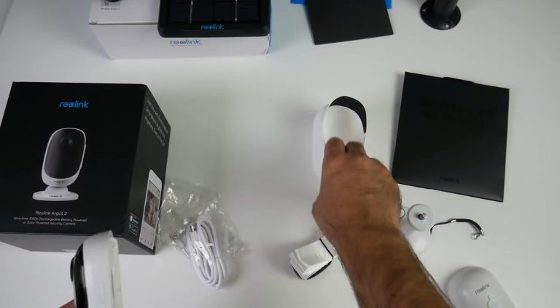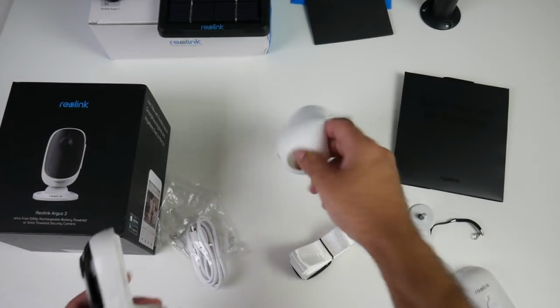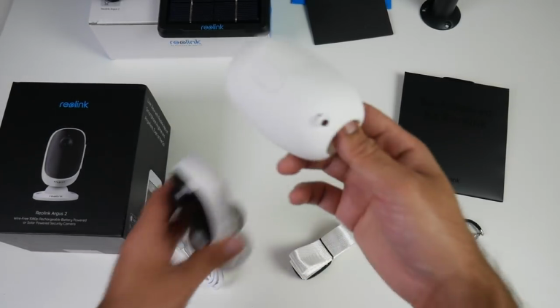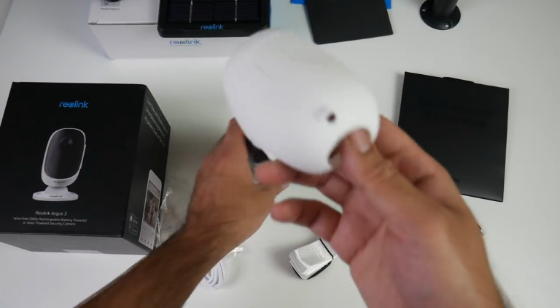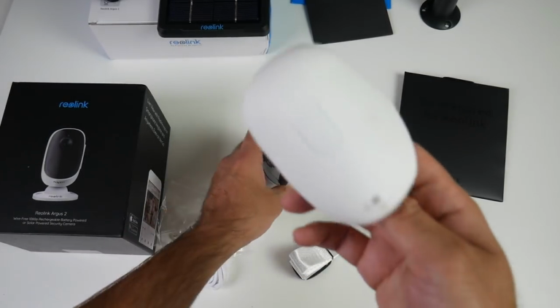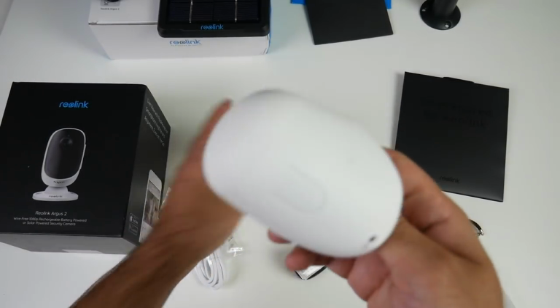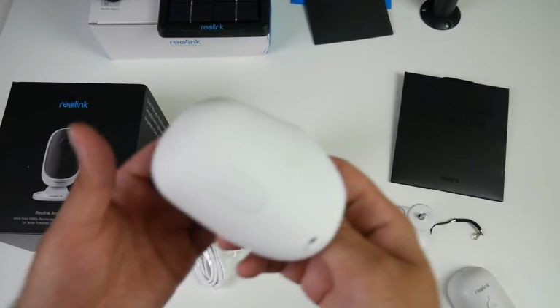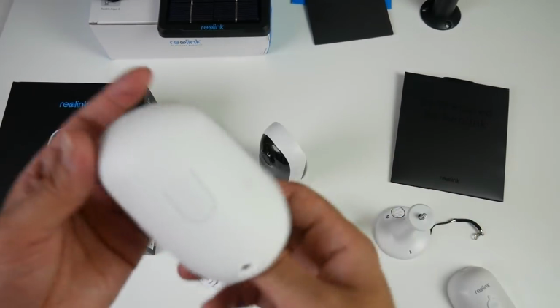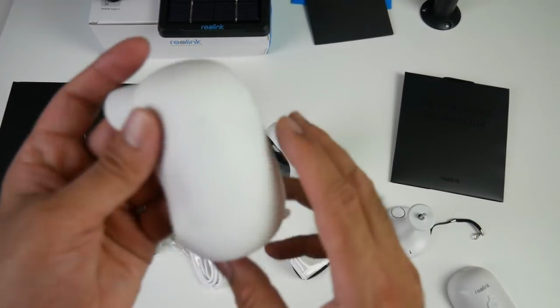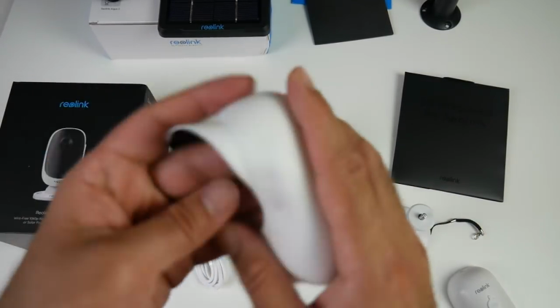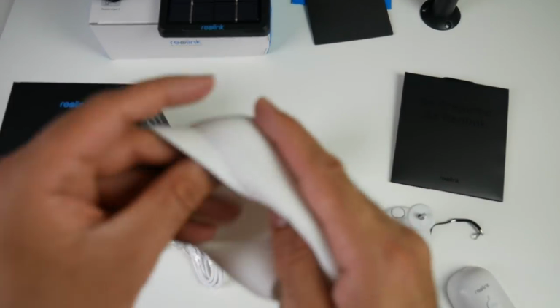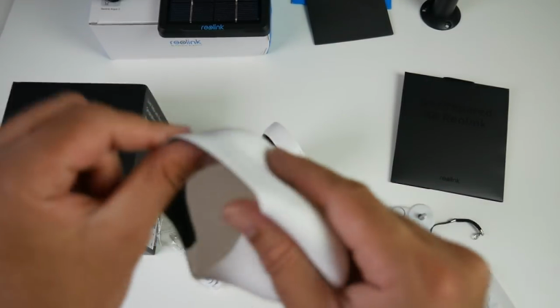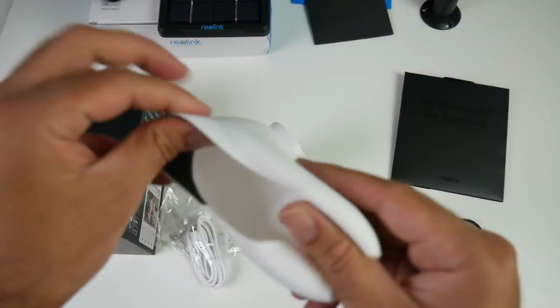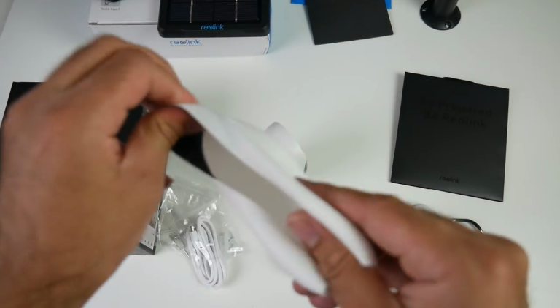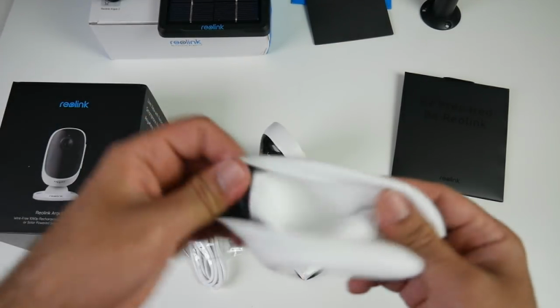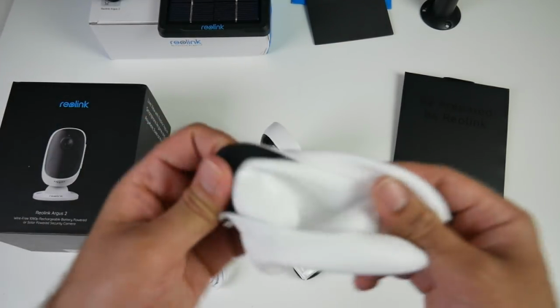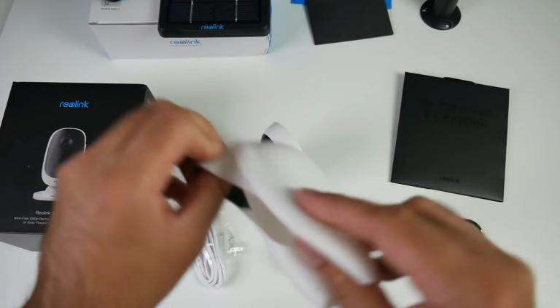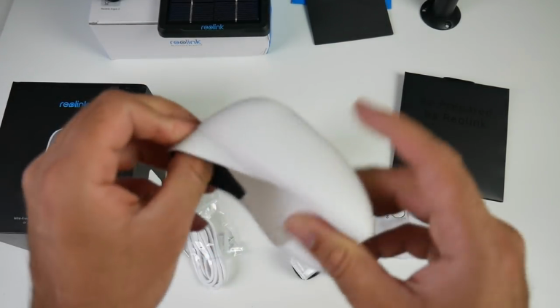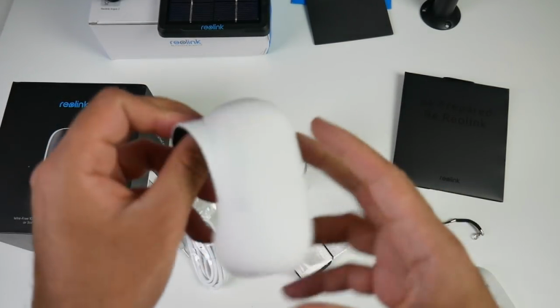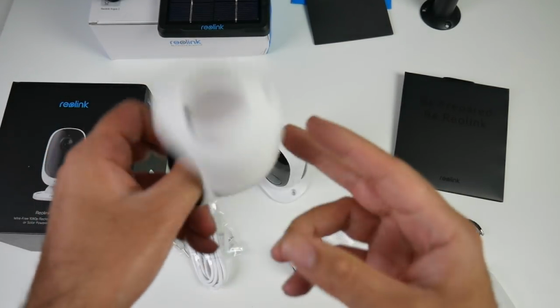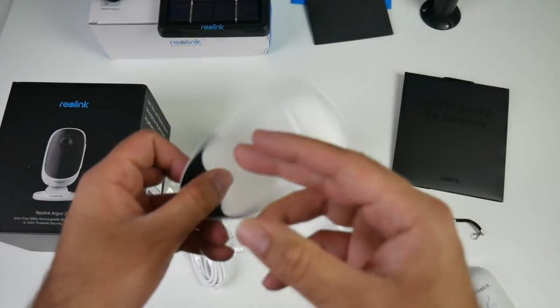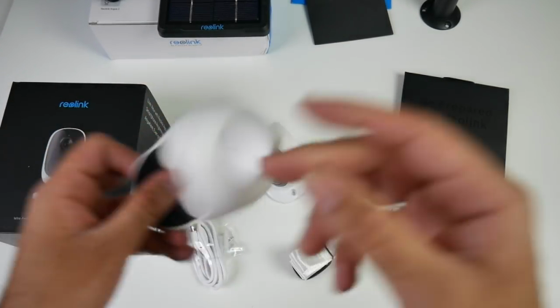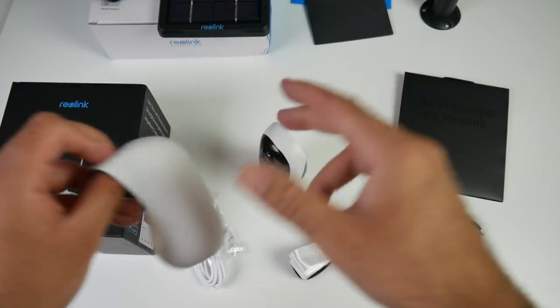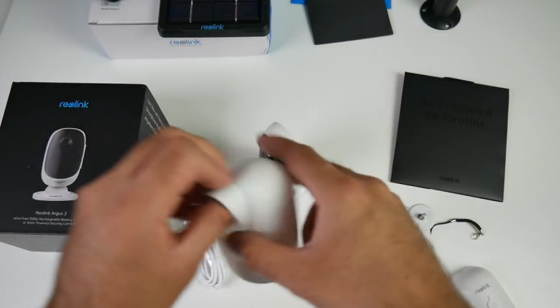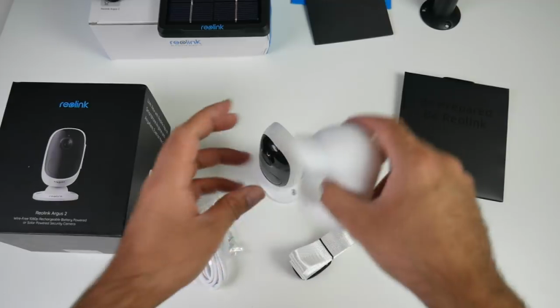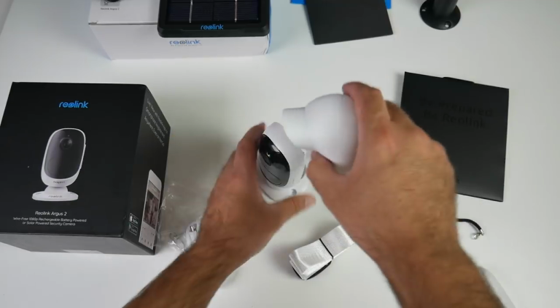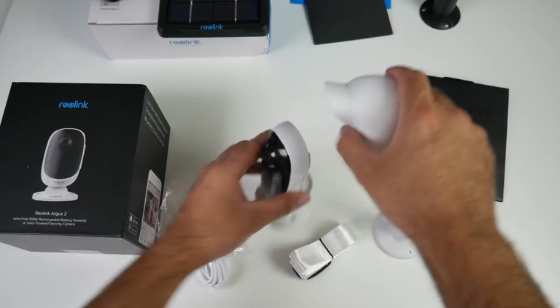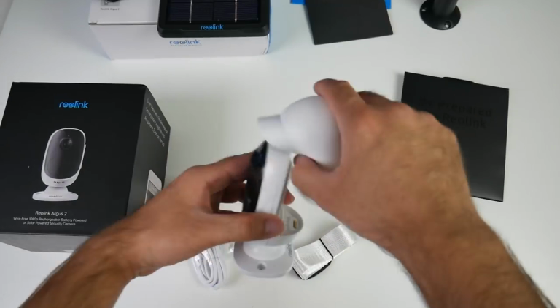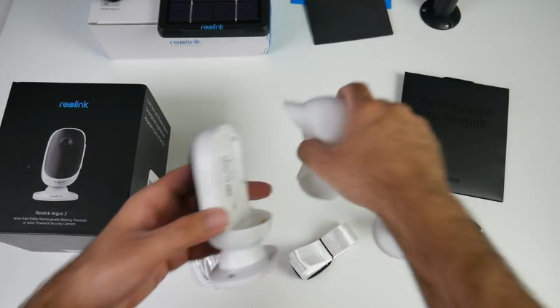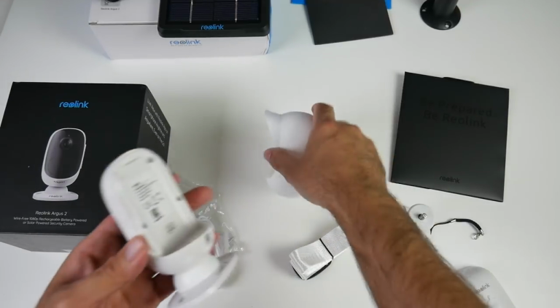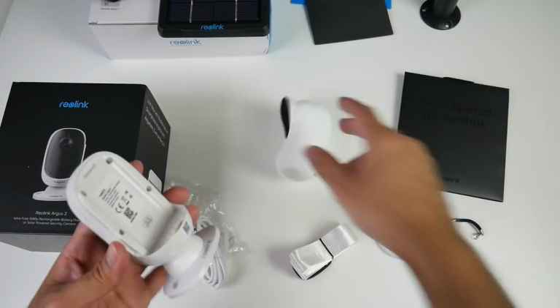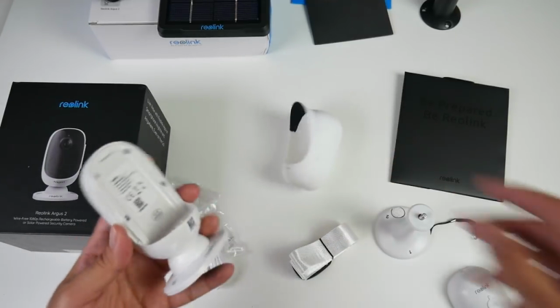This also comes with a waterproof rubber silicone material which goes over the camera once you get it hooked up.